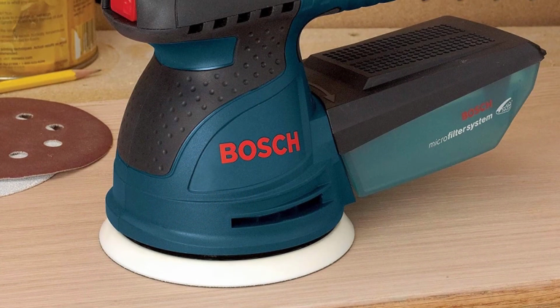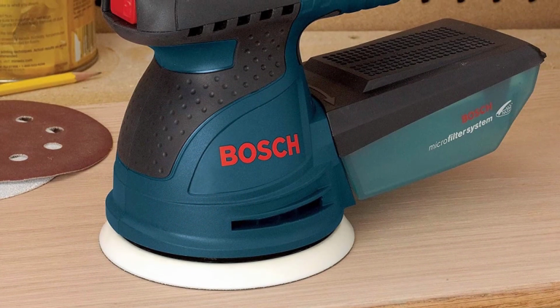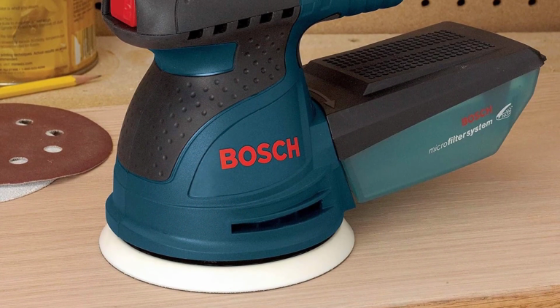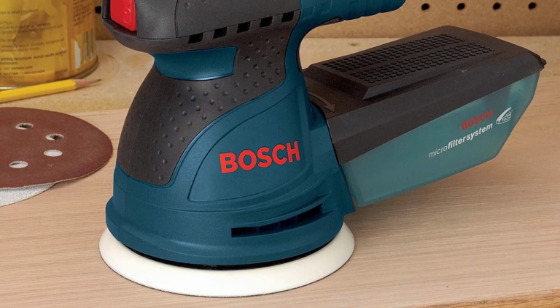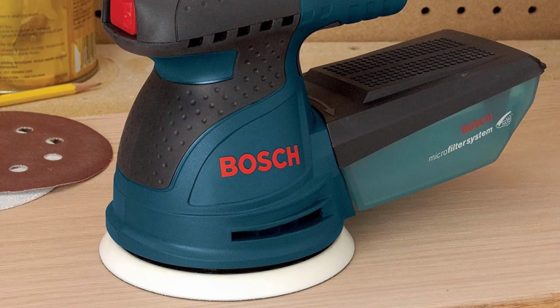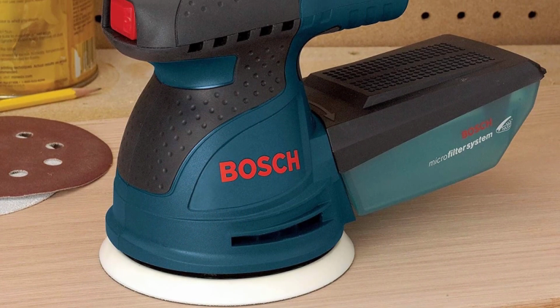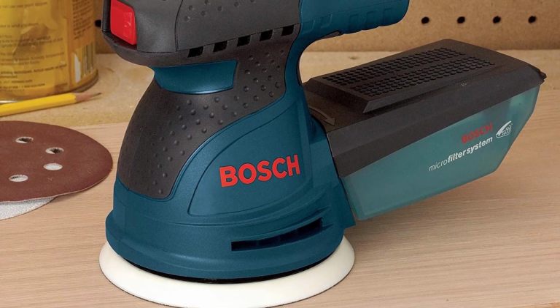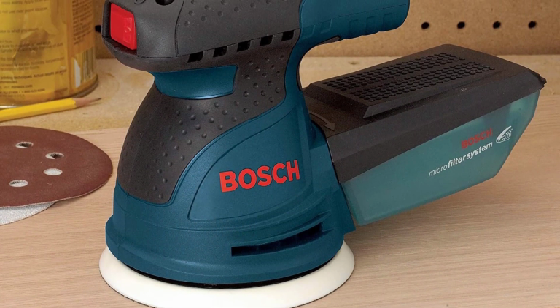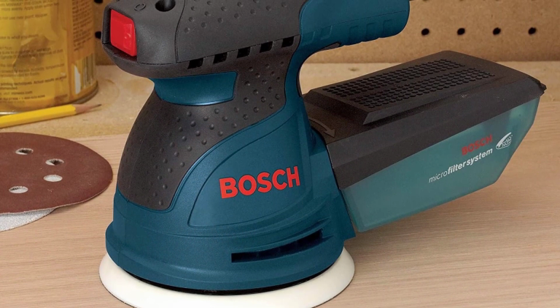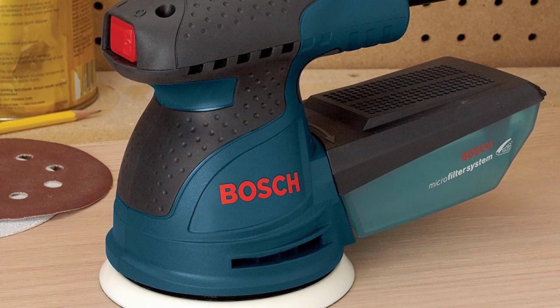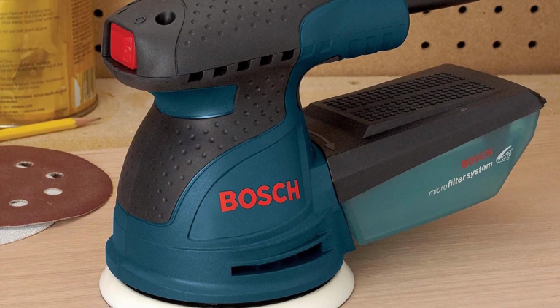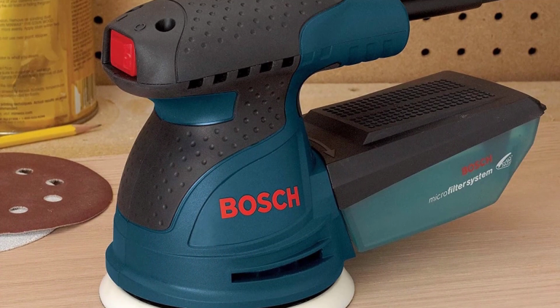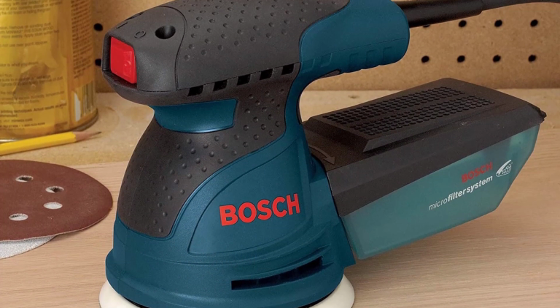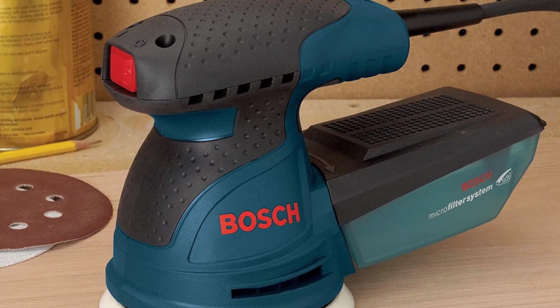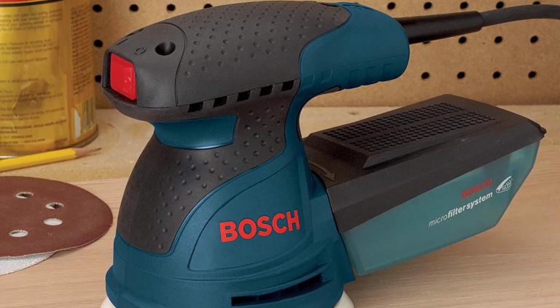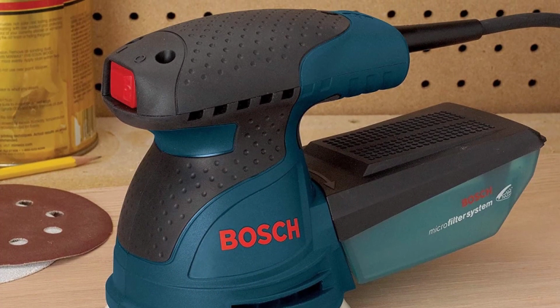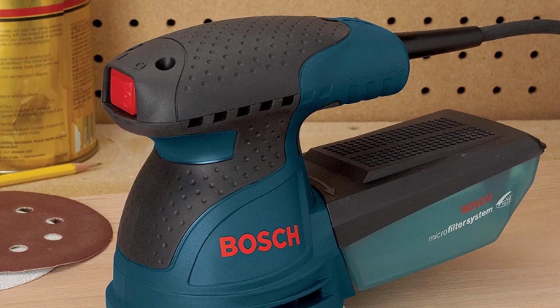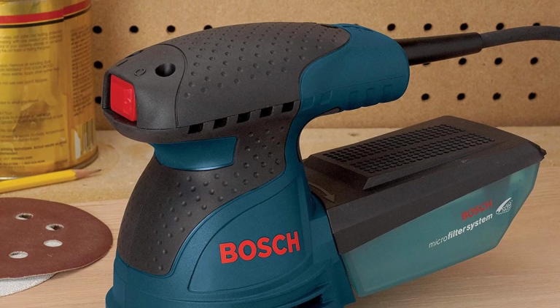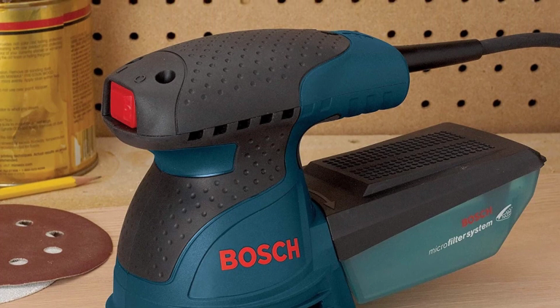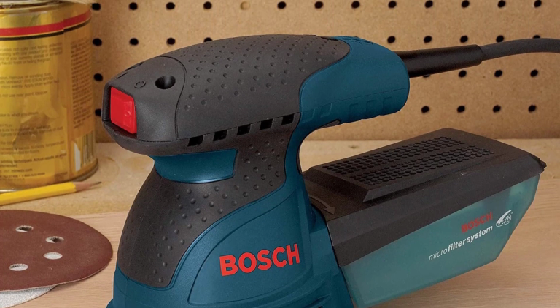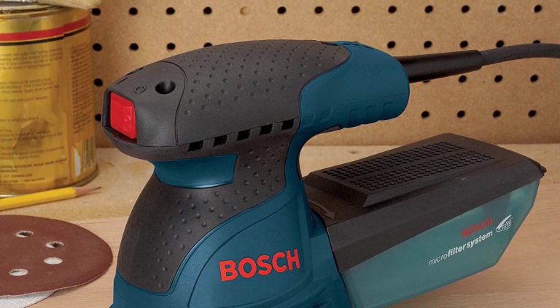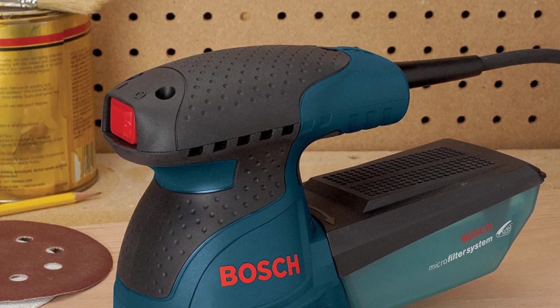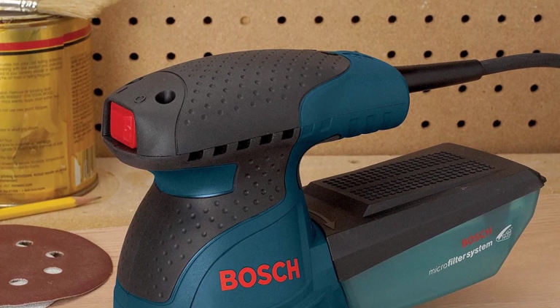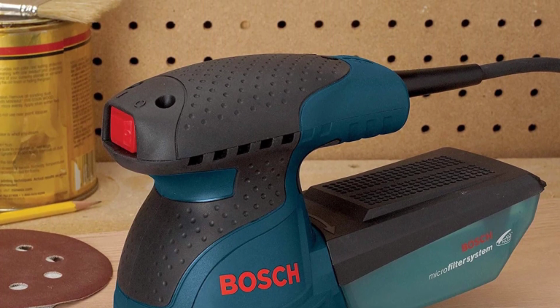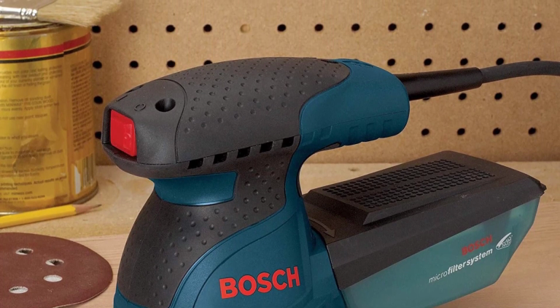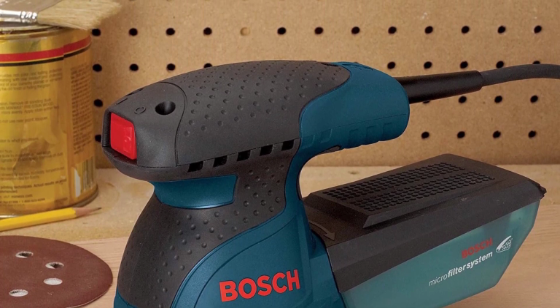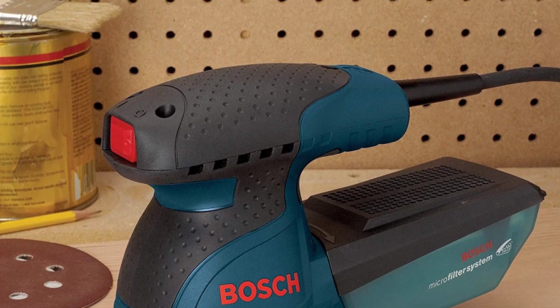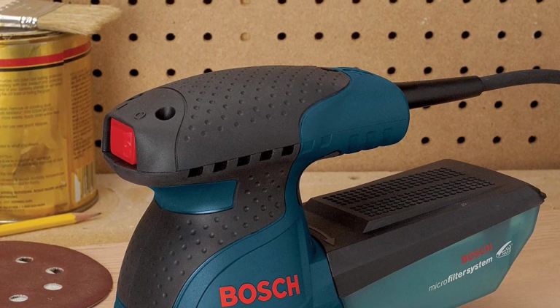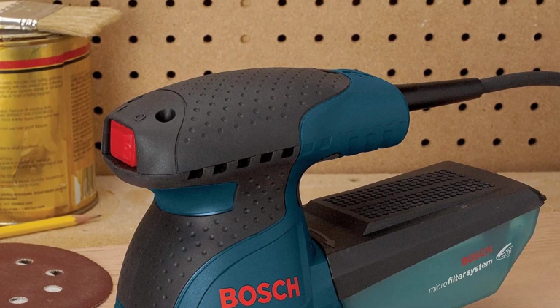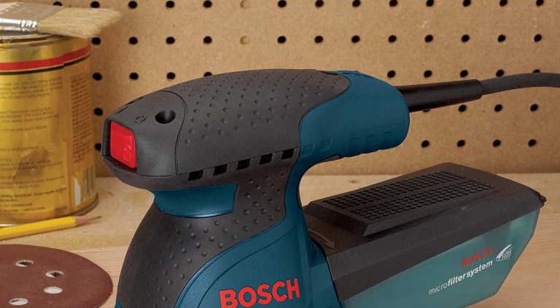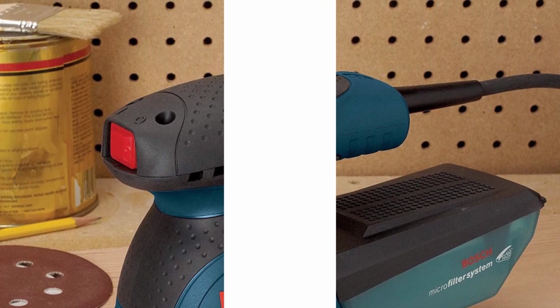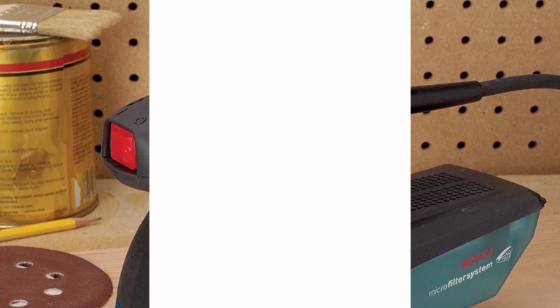Despite being small, it uses 5-inch hook-and-loop sanding discs for plenty of surface area and quick changes in the middle of a project.